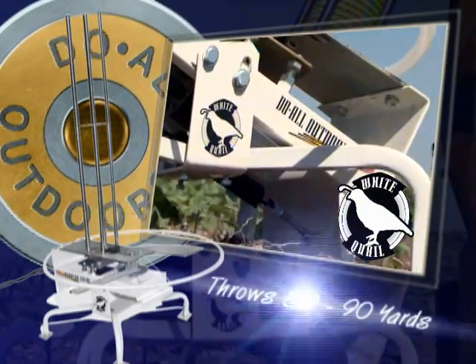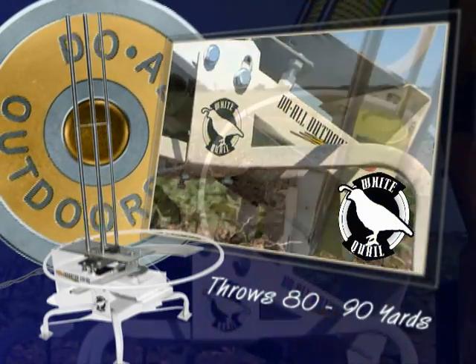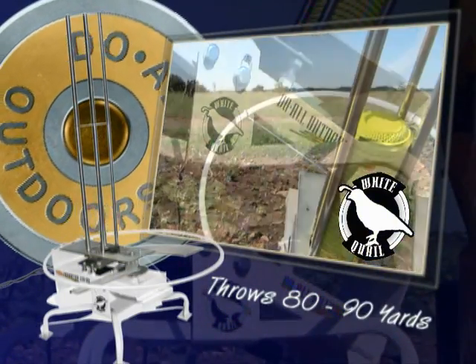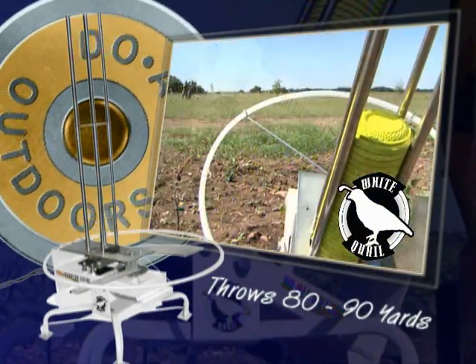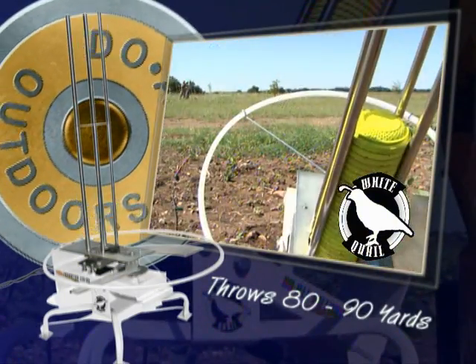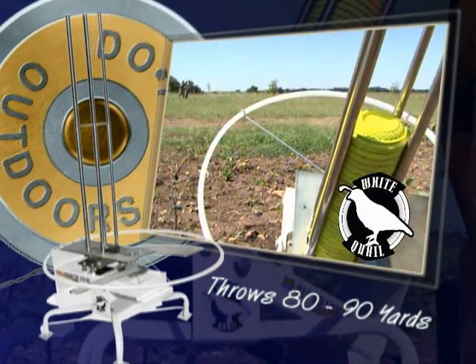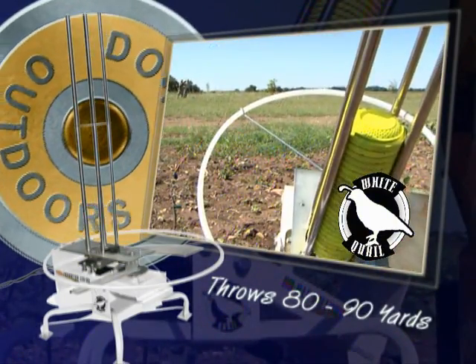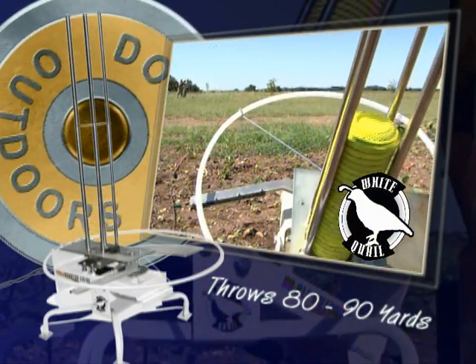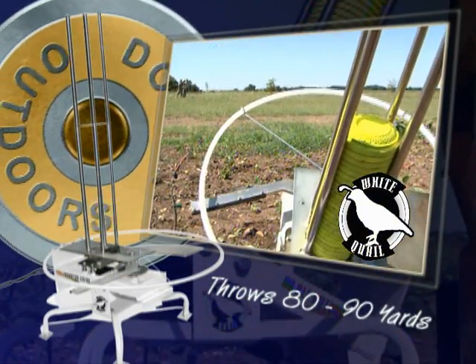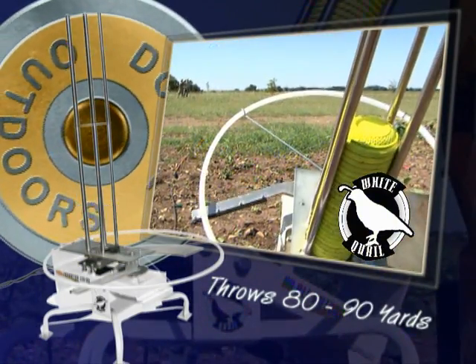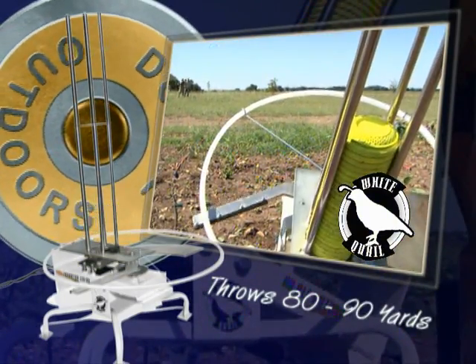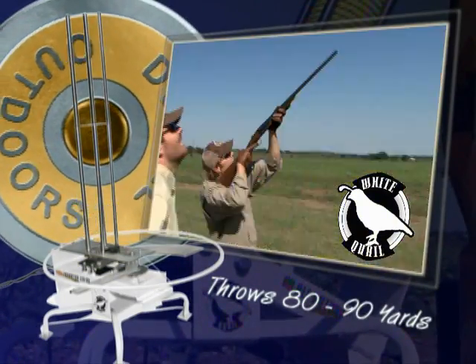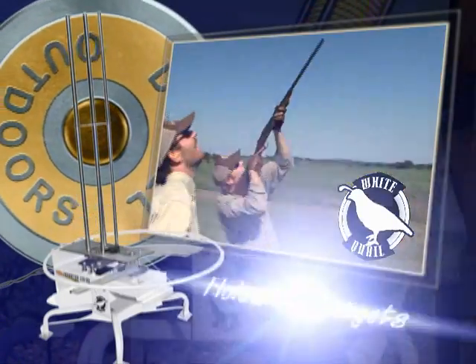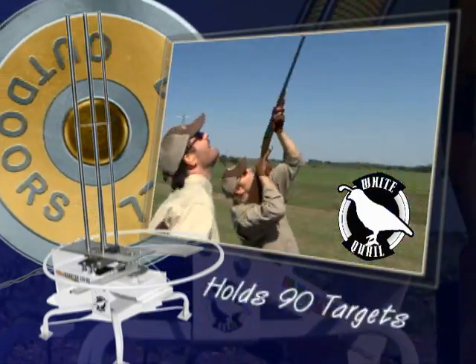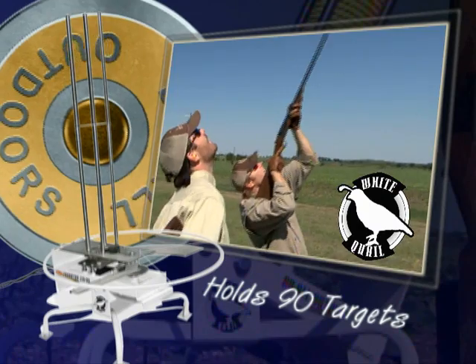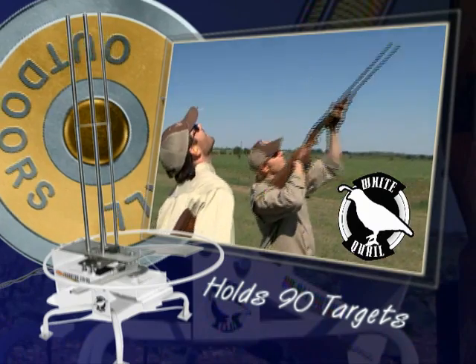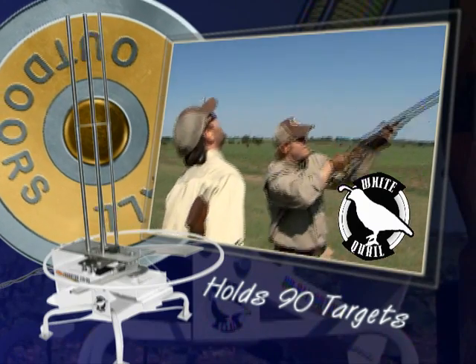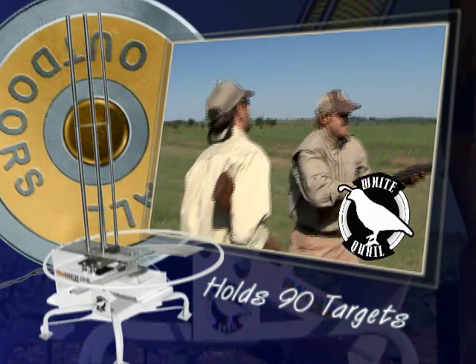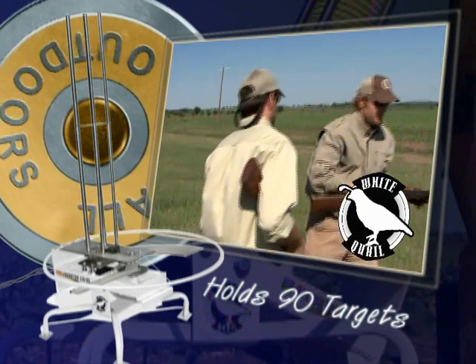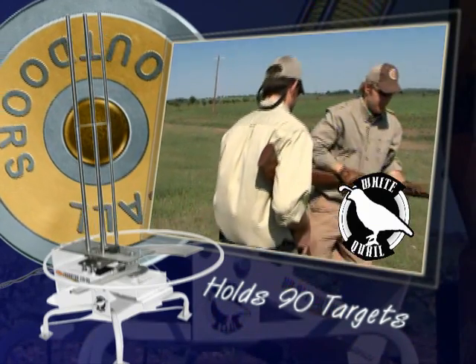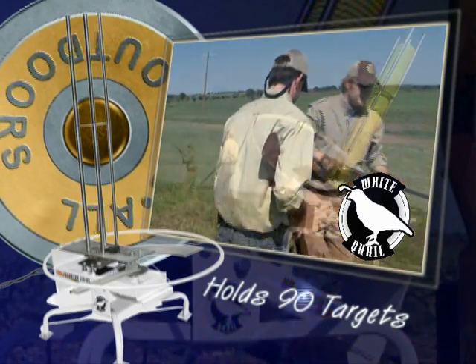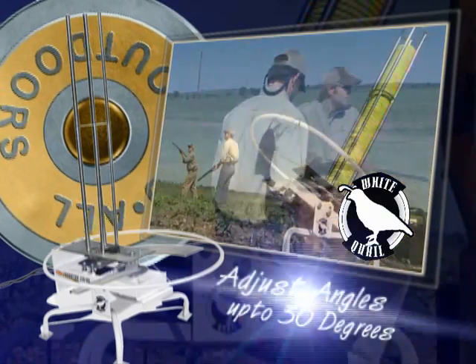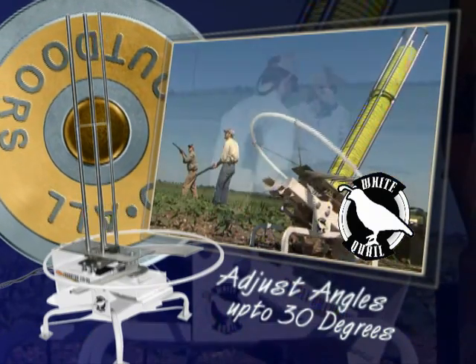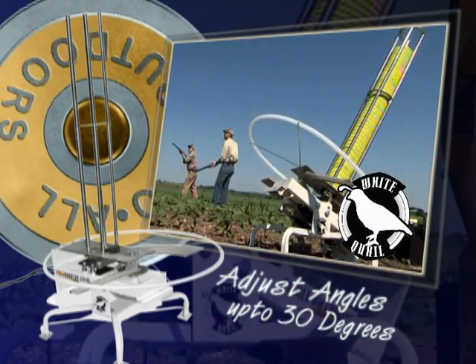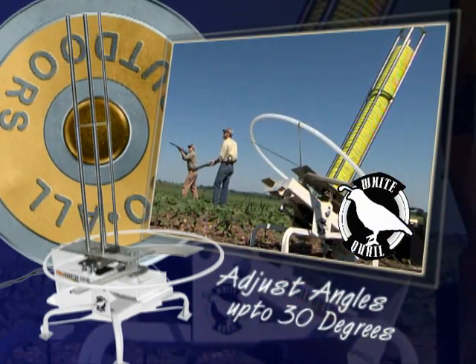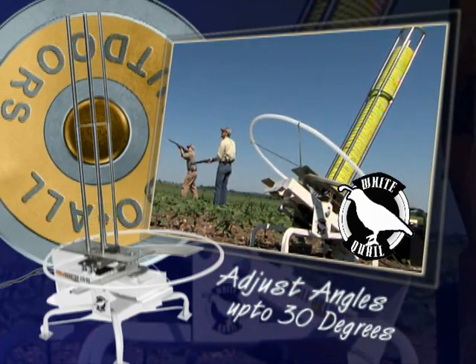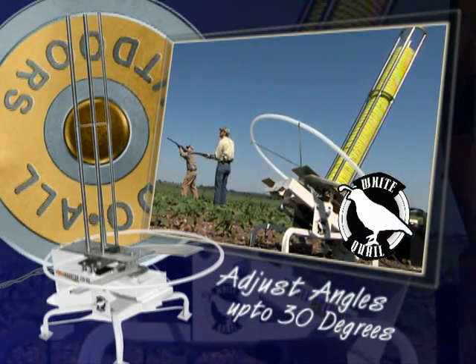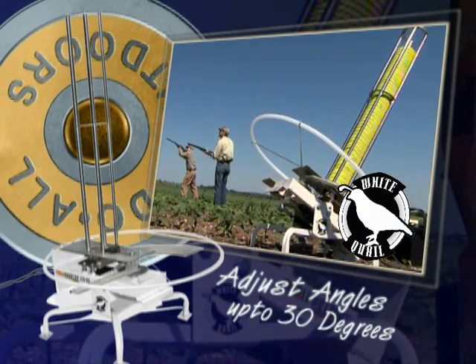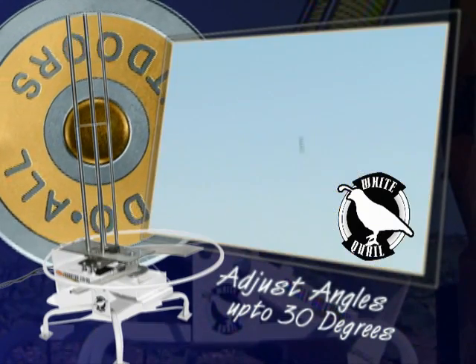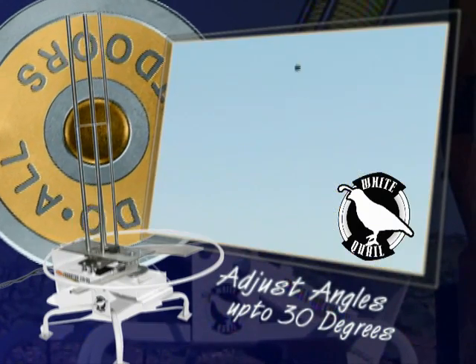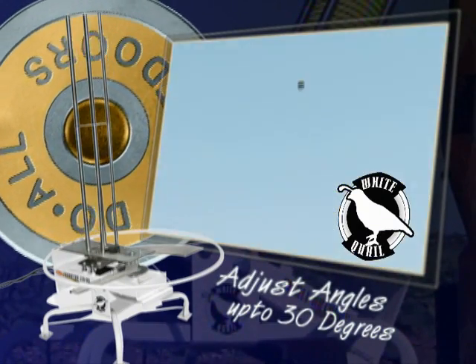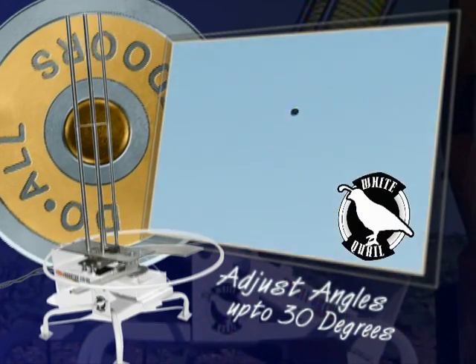Throws targets 80 to 90 yards. 90-target auto feed. Adjustable angles up to 30 degrees.